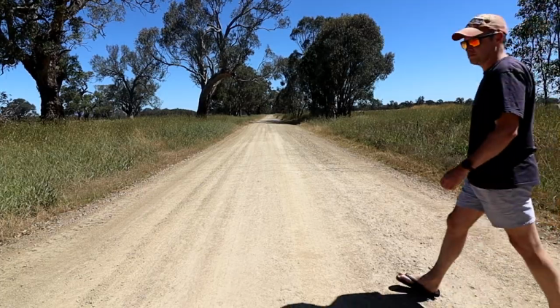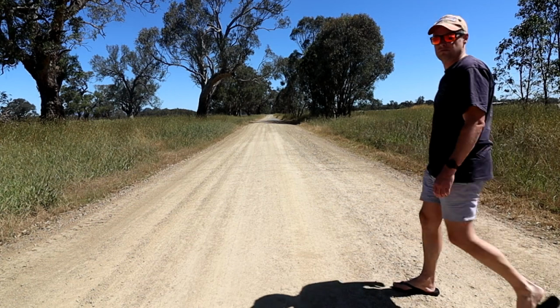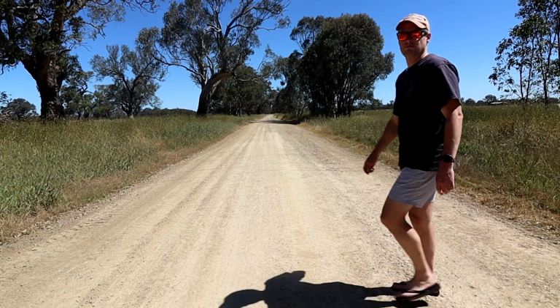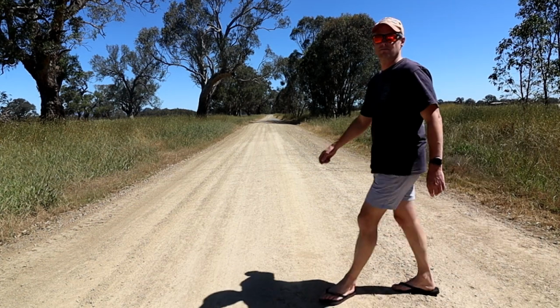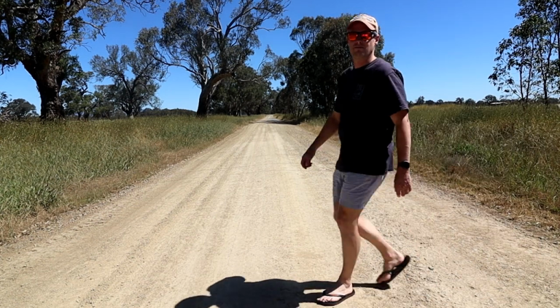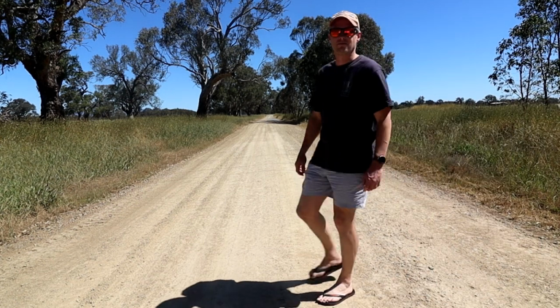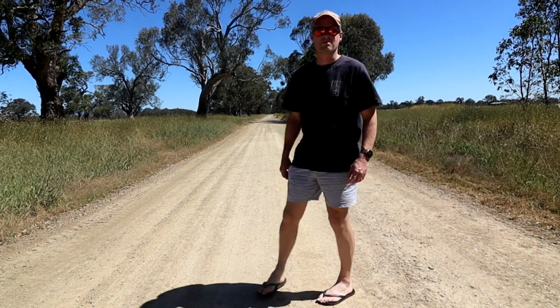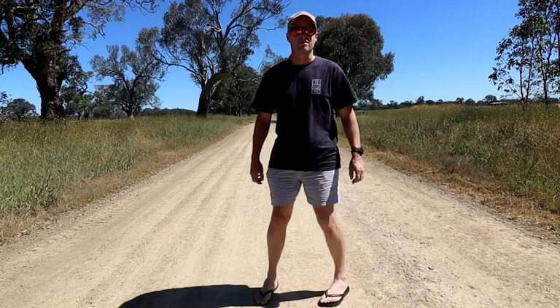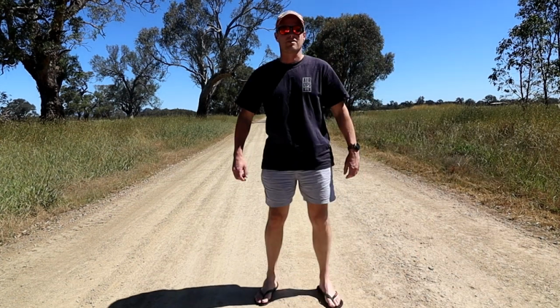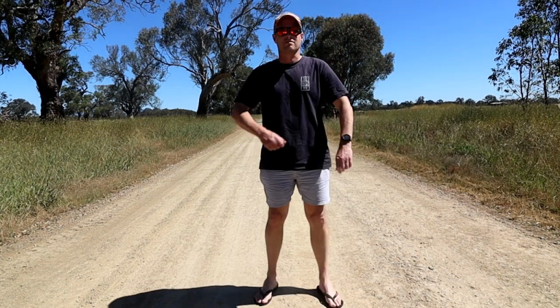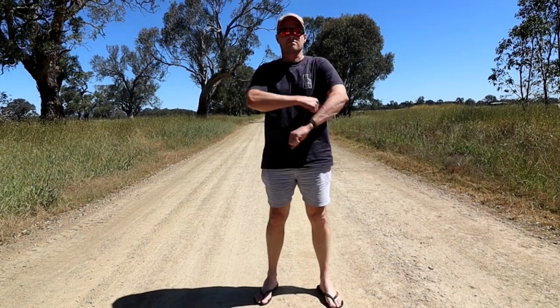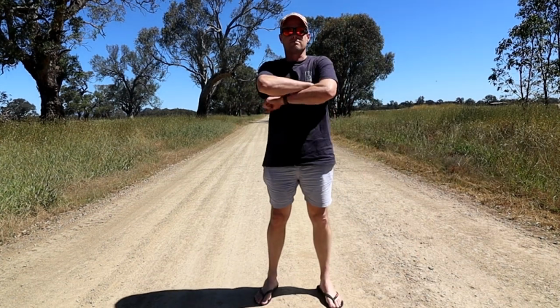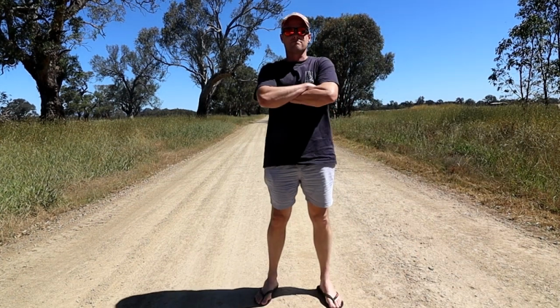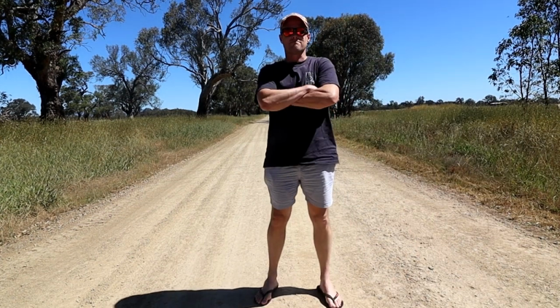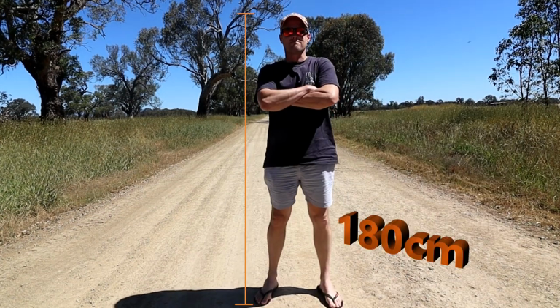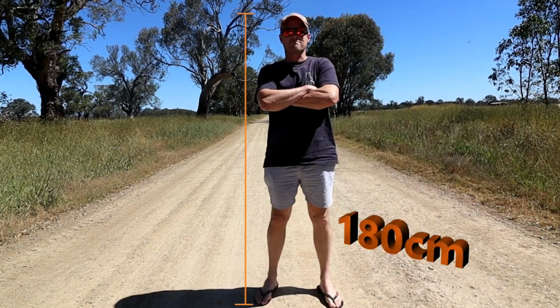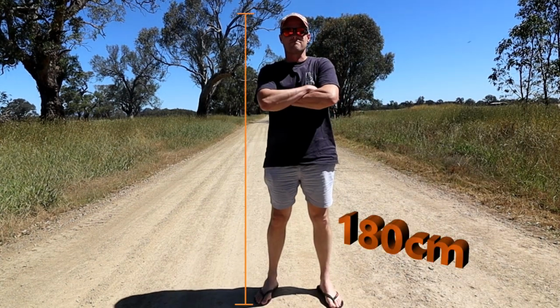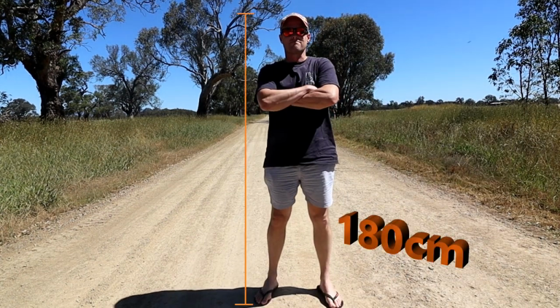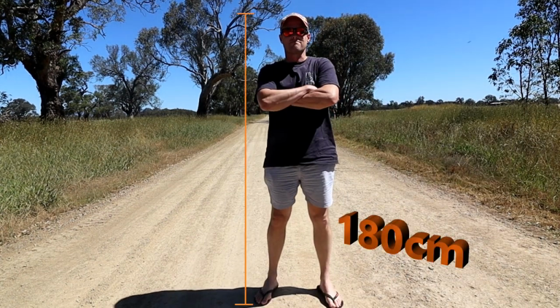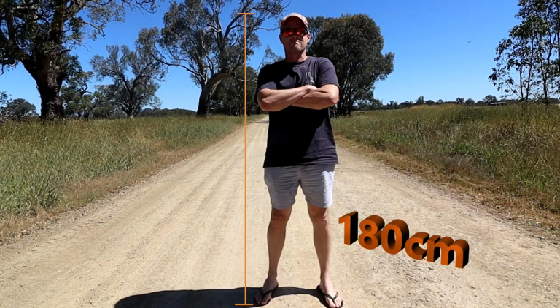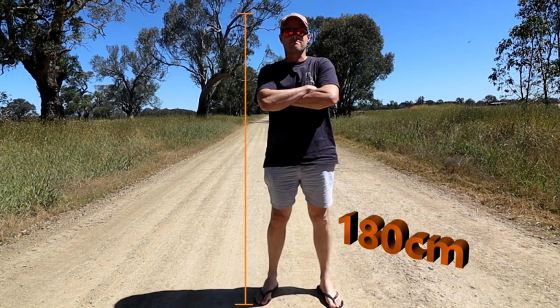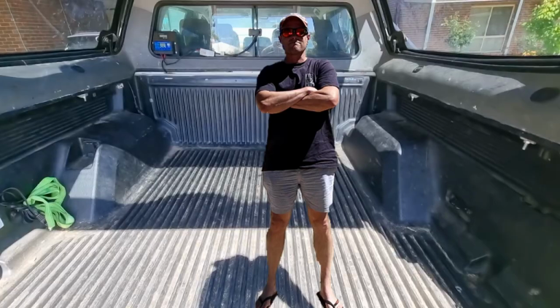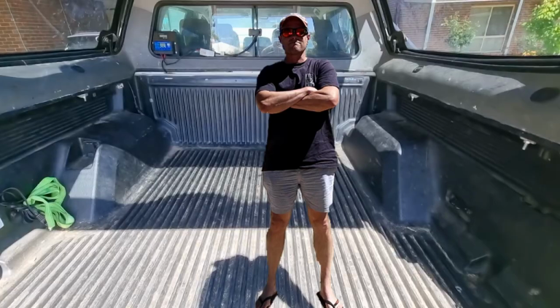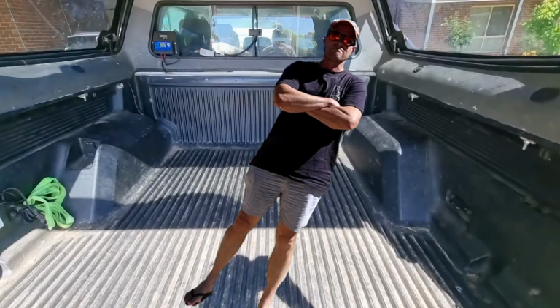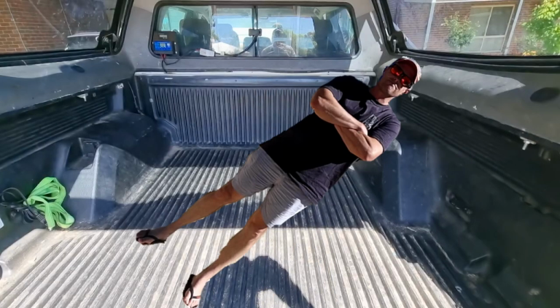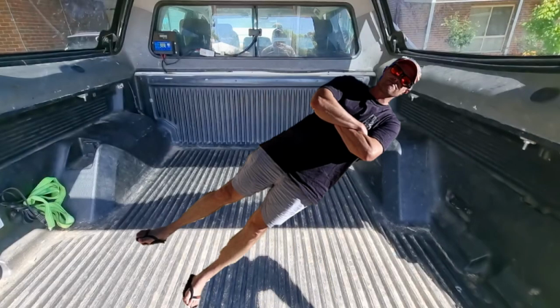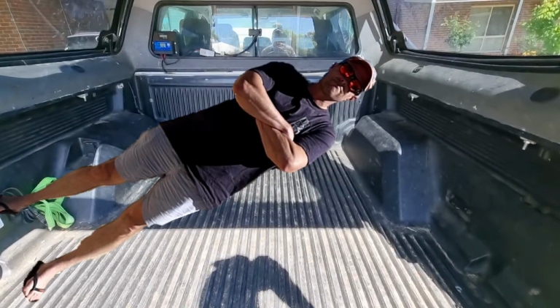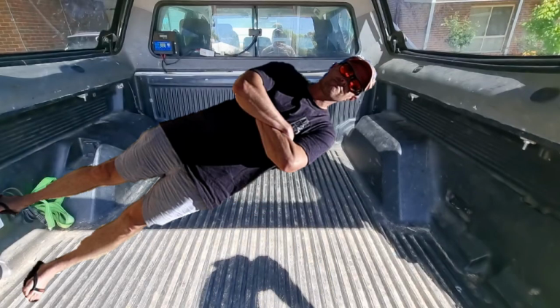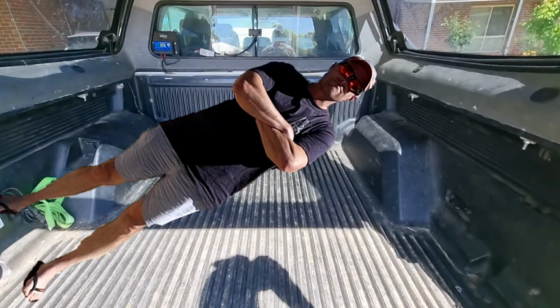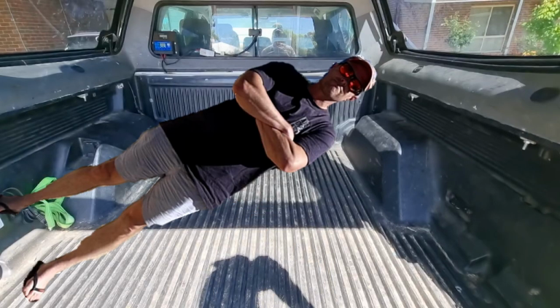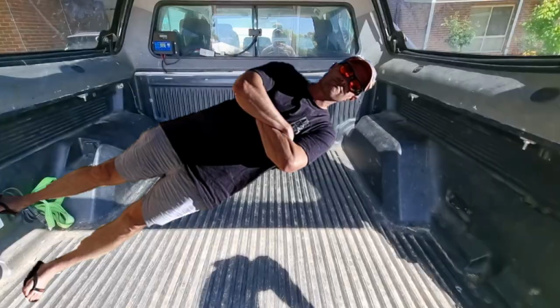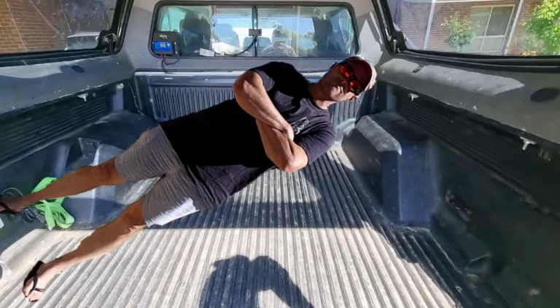I am human of average height. Wait a sec — I reckon I can sleep in there.